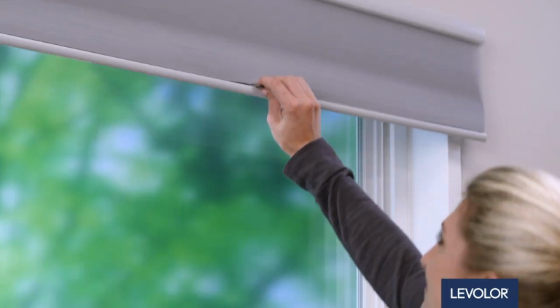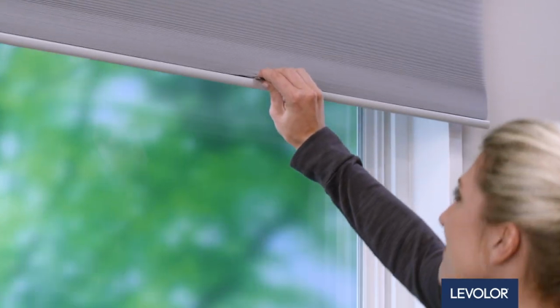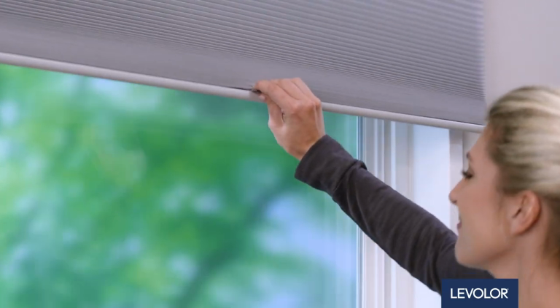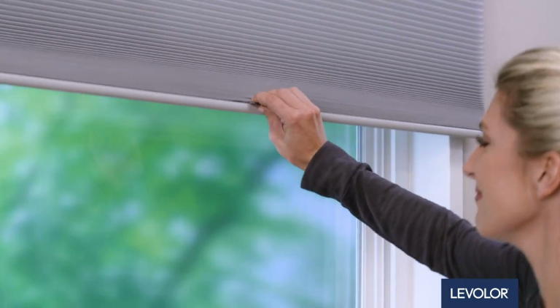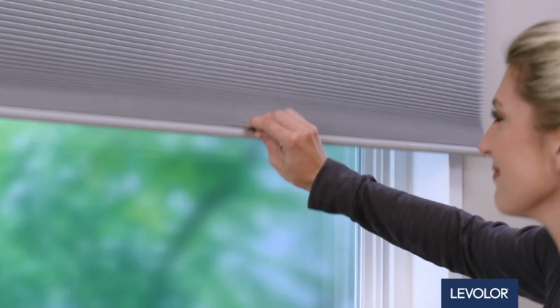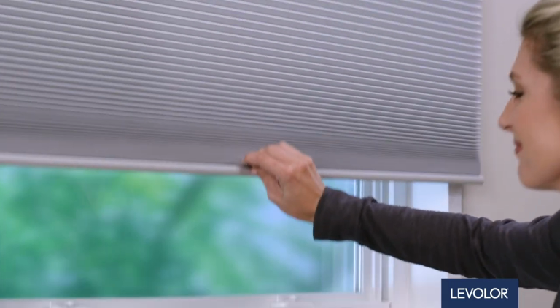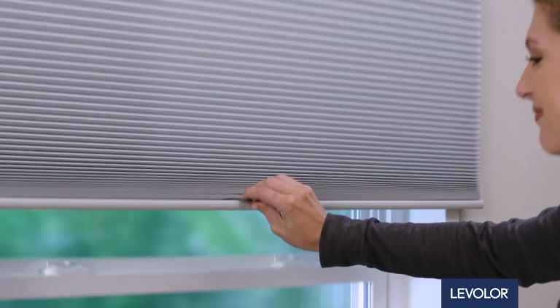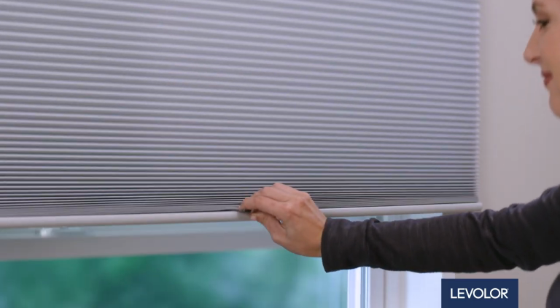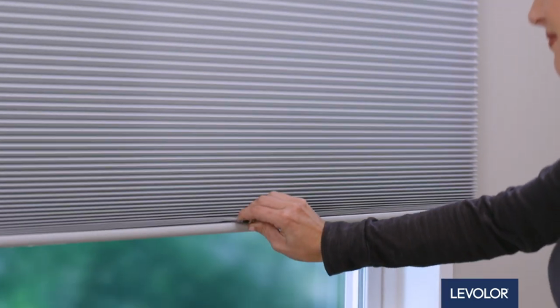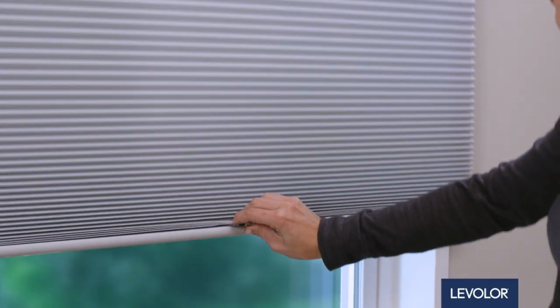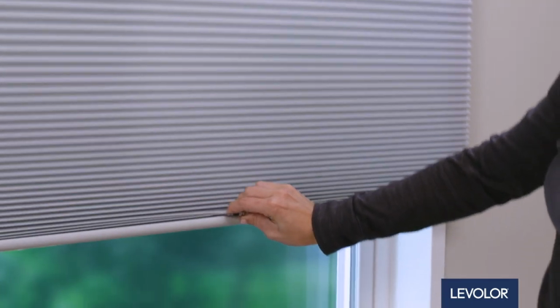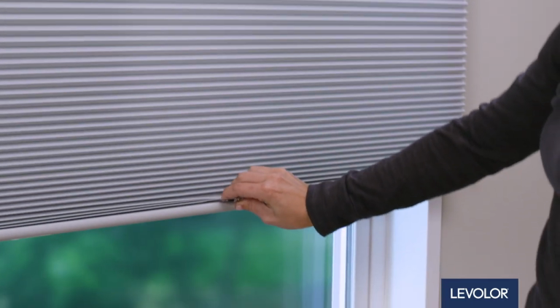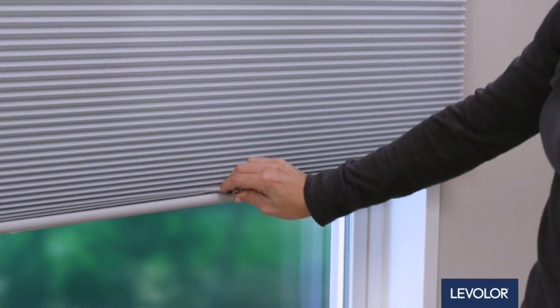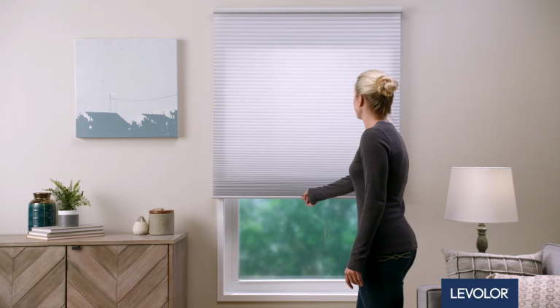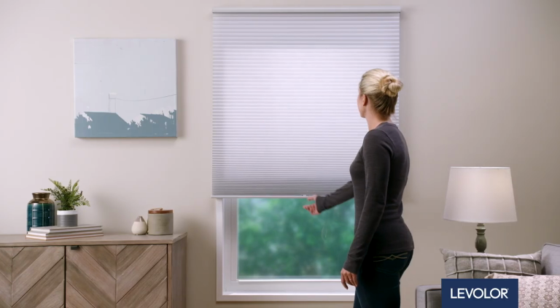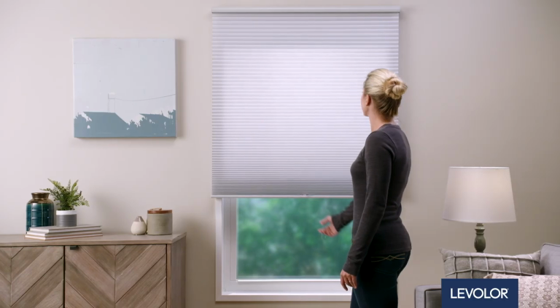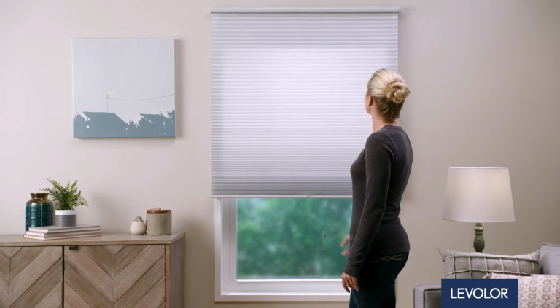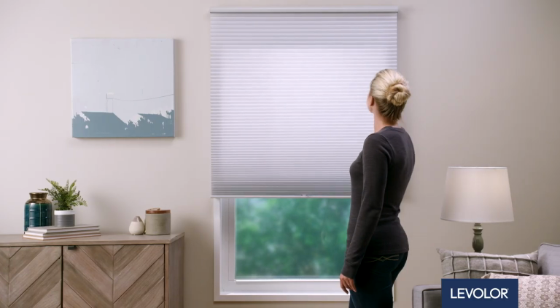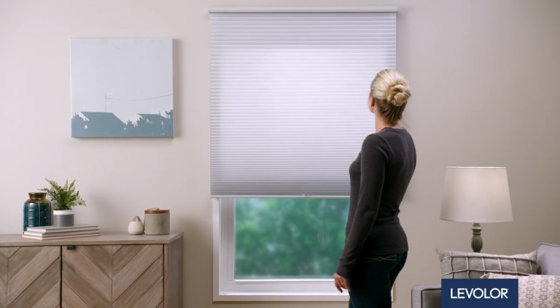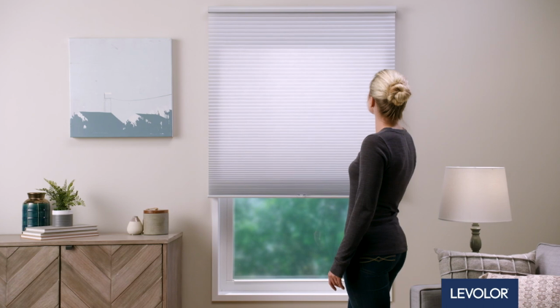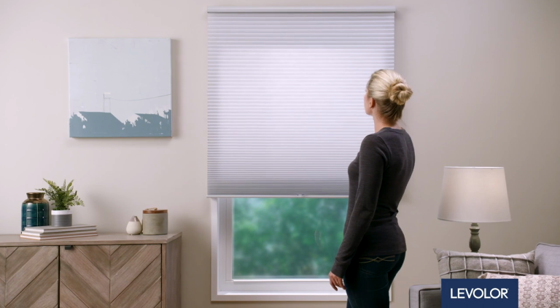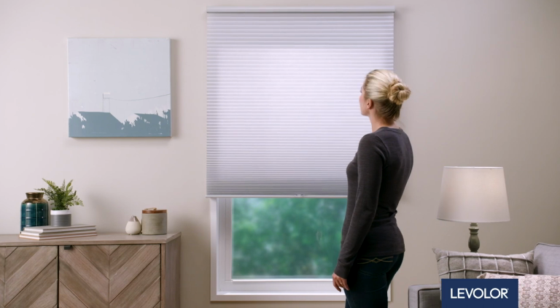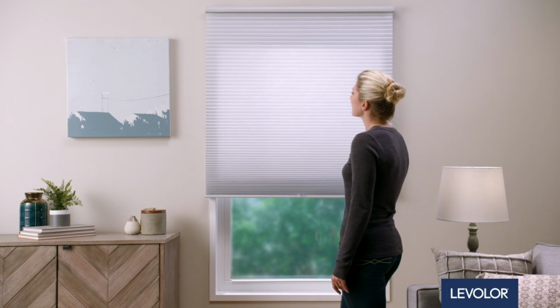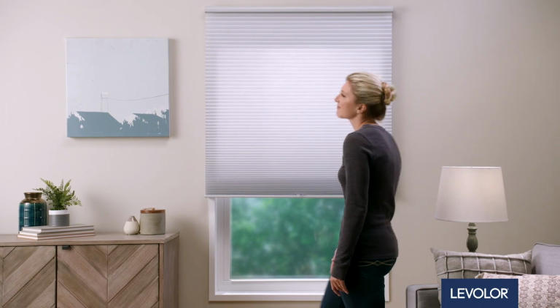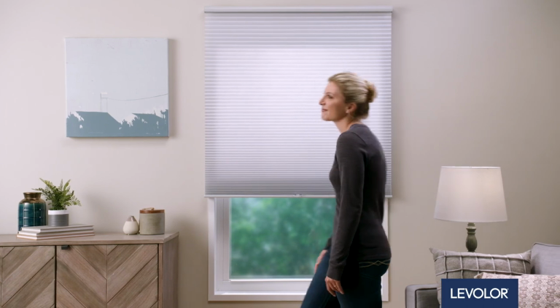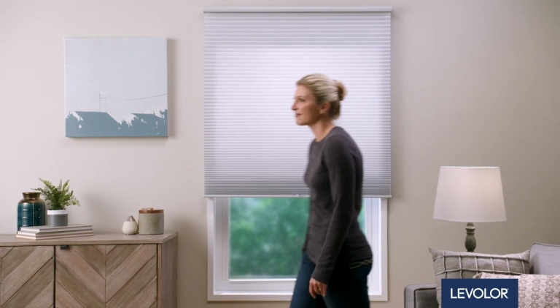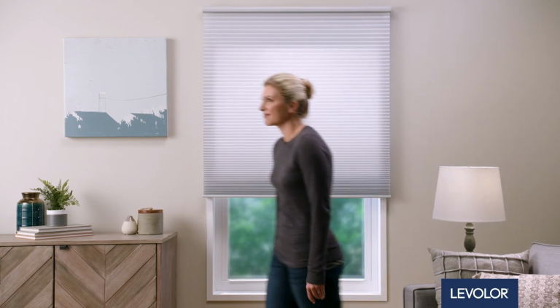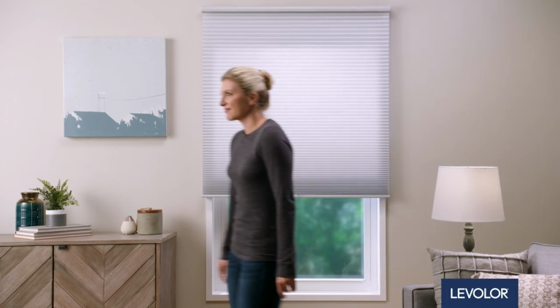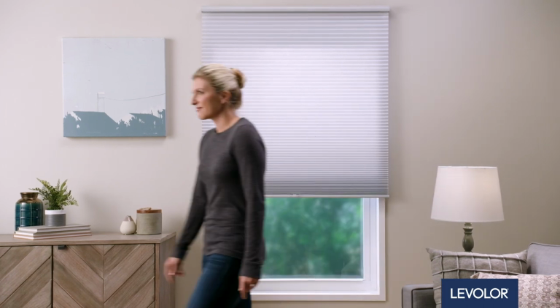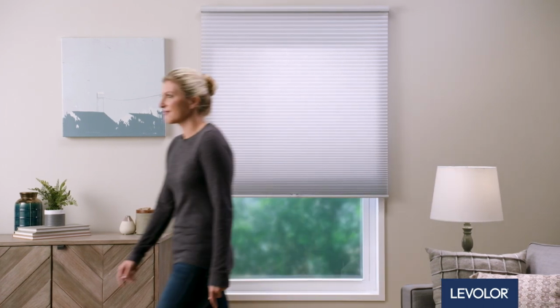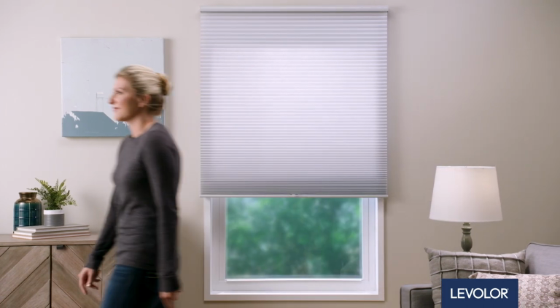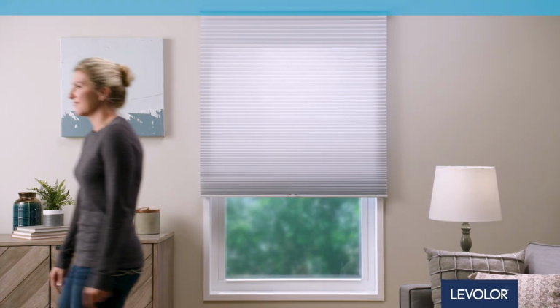You're all set and ready to start enjoying your Levolor shade today, tomorrow, and every day.